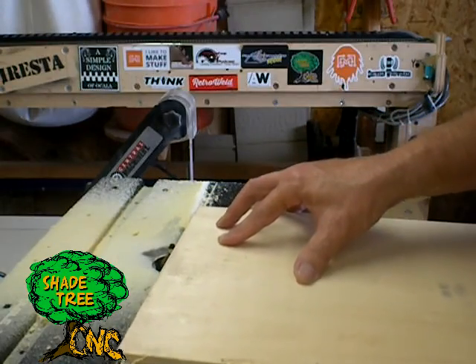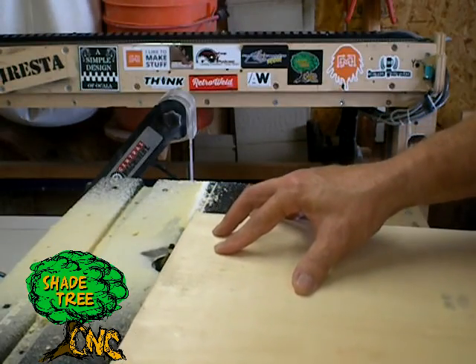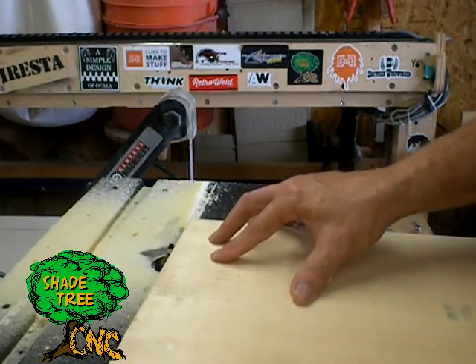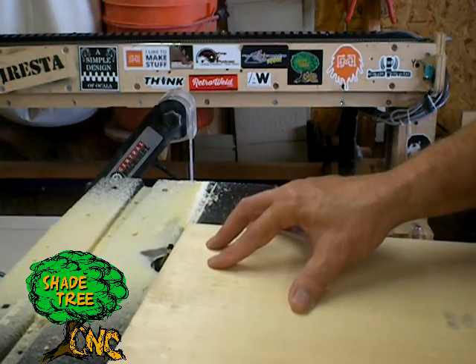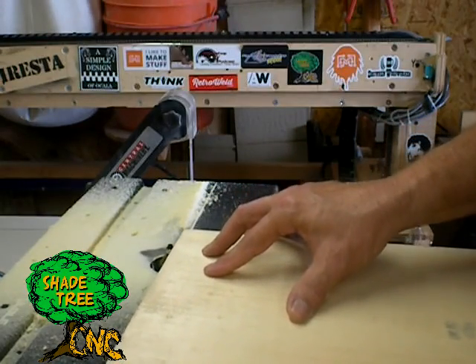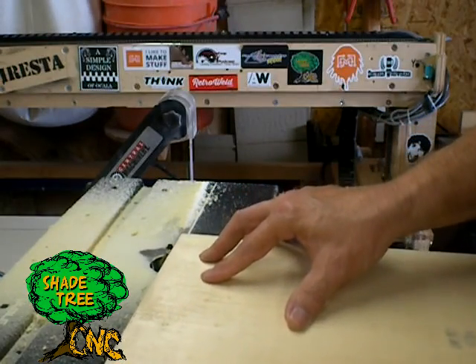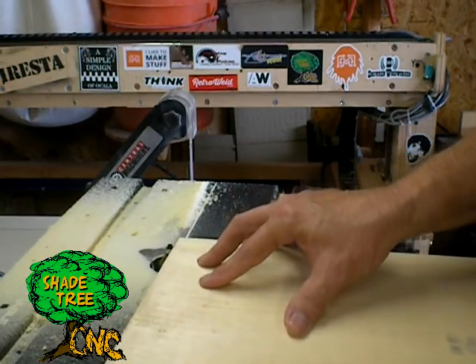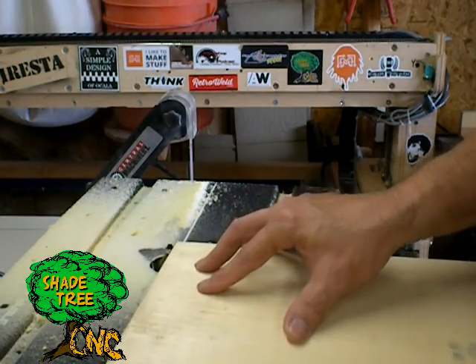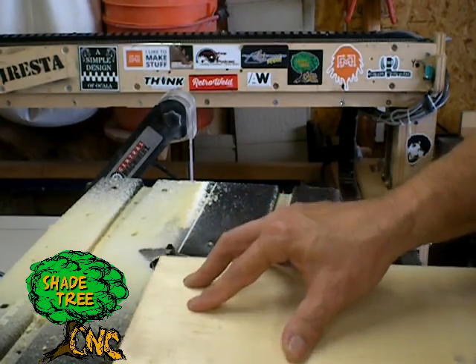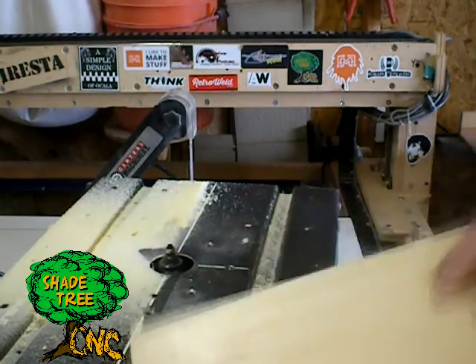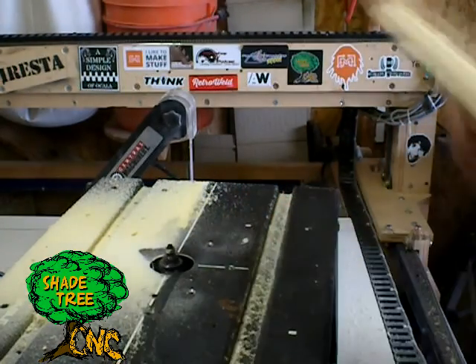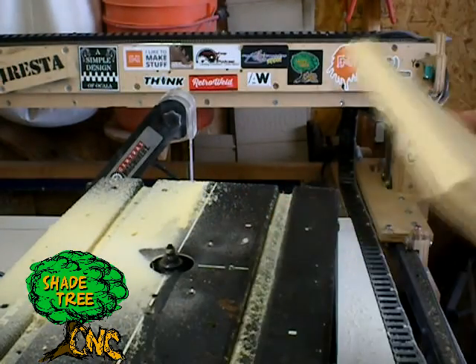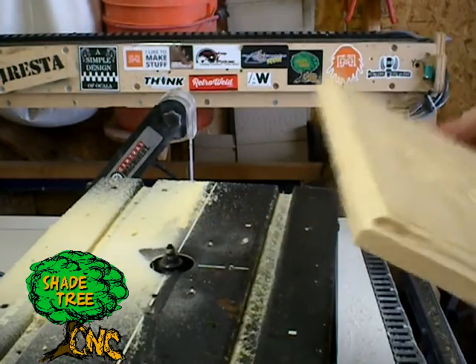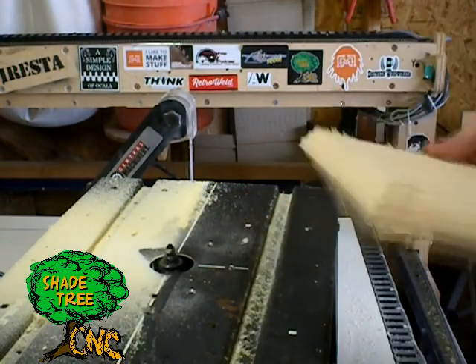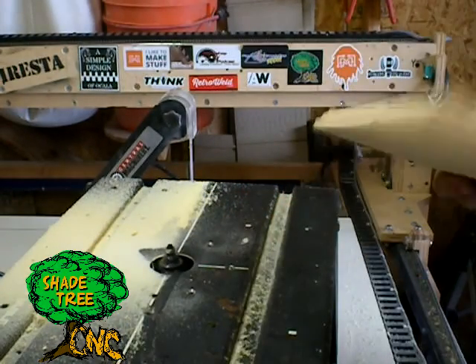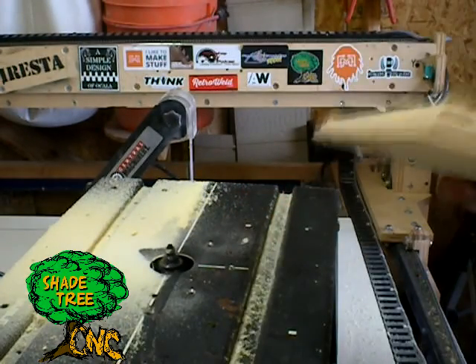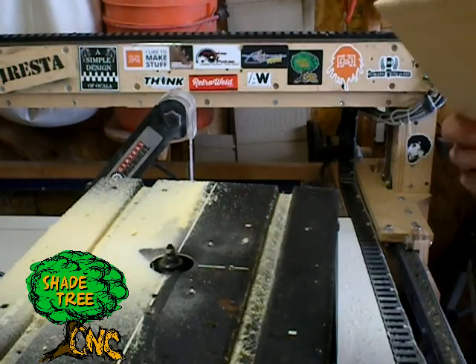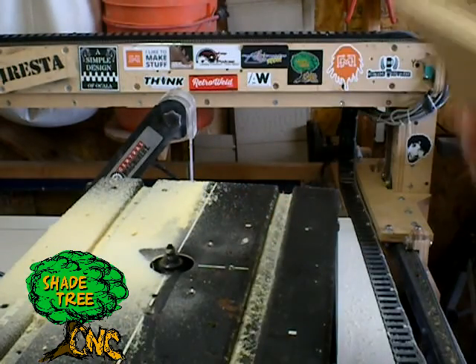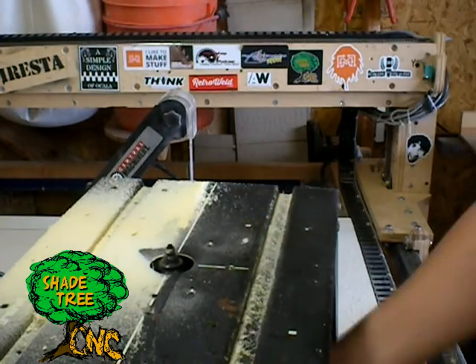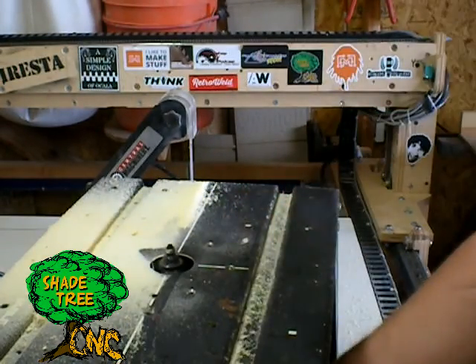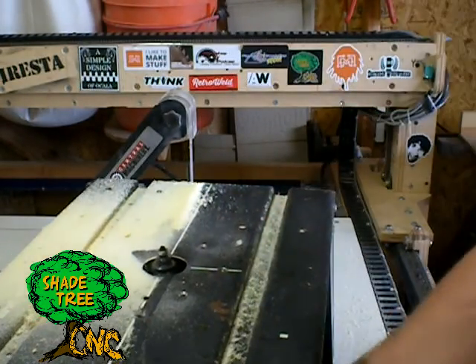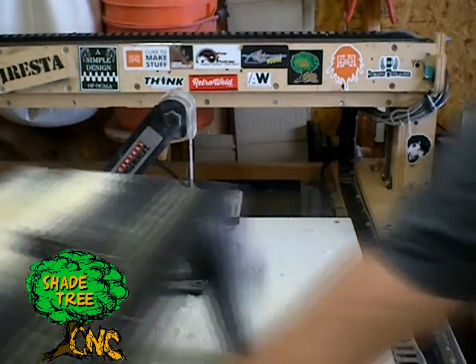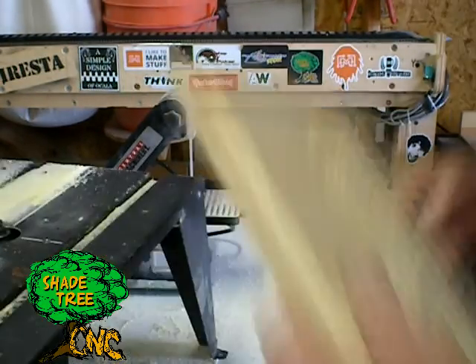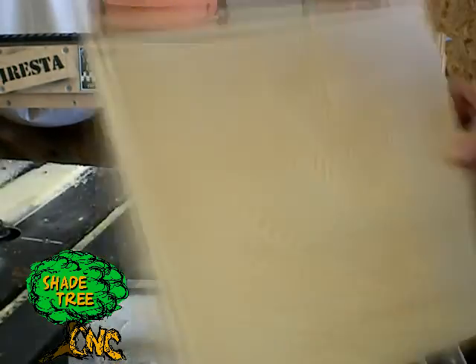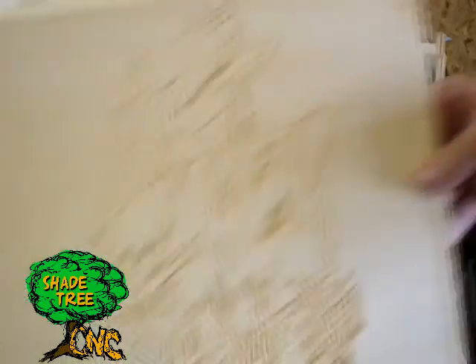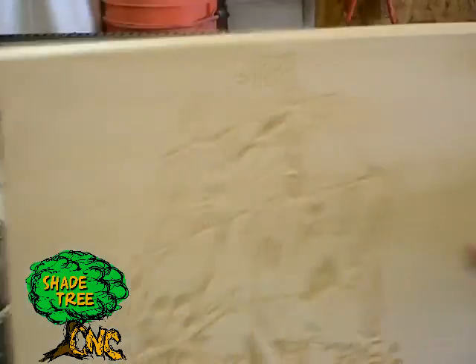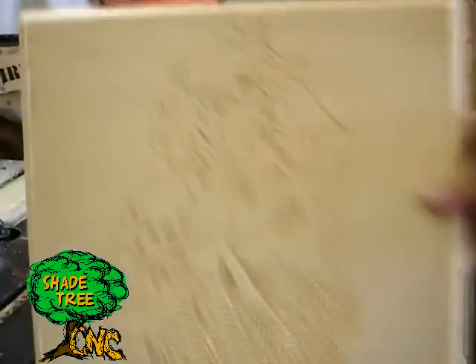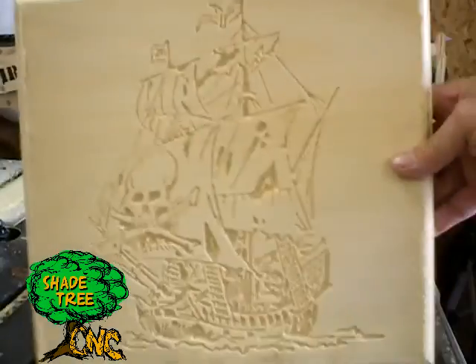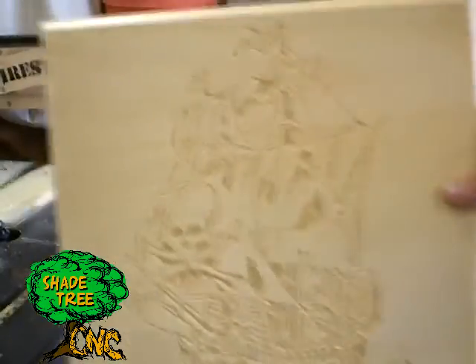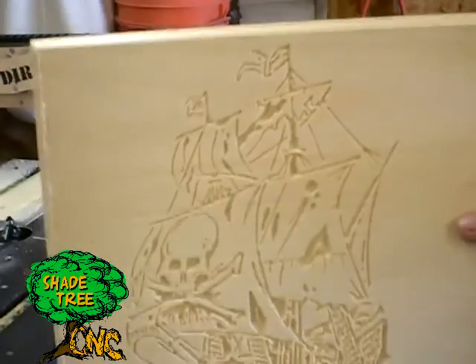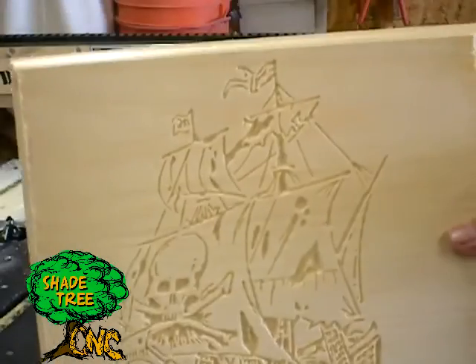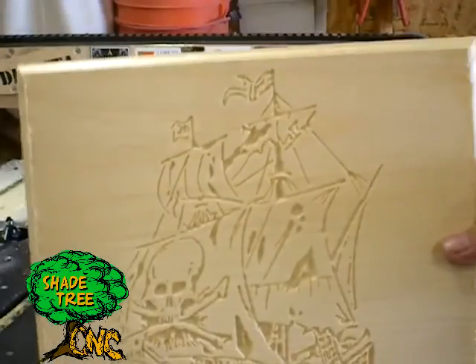Here we run an OG bit around the face of it to give it the look of a frame.